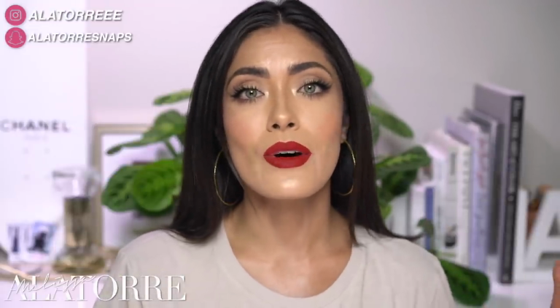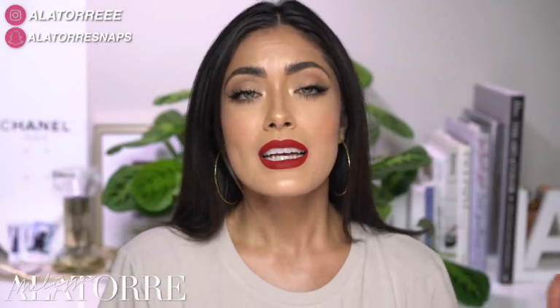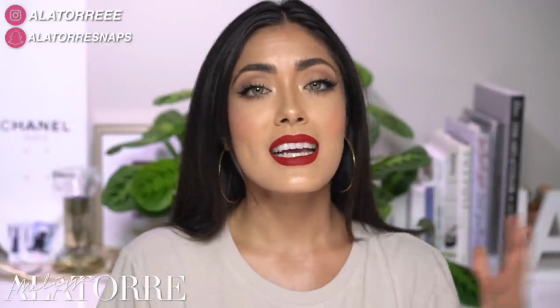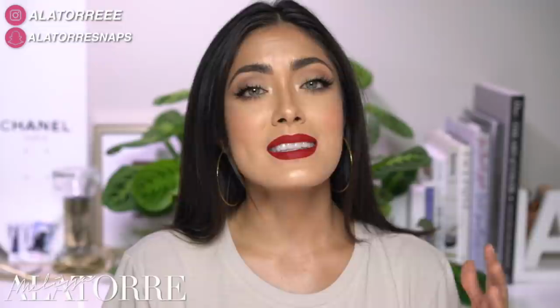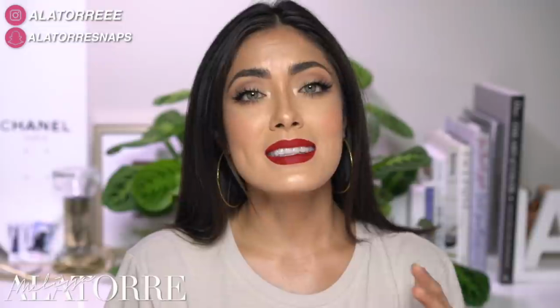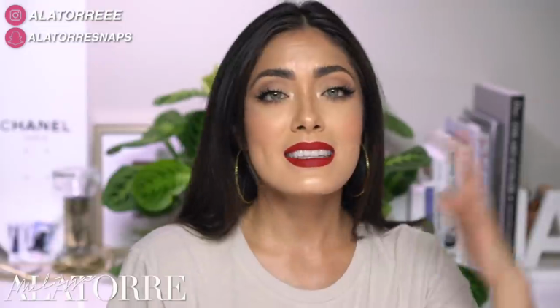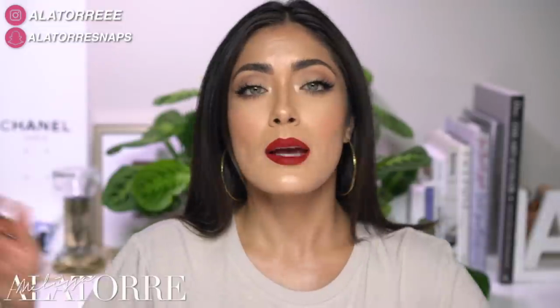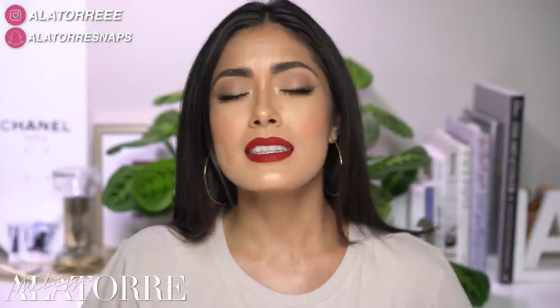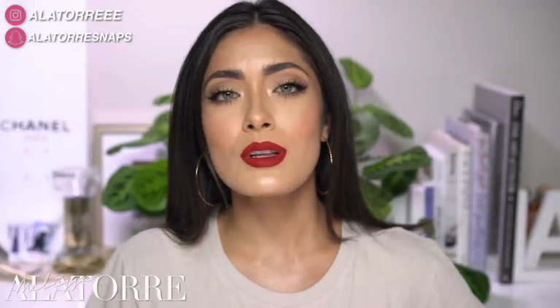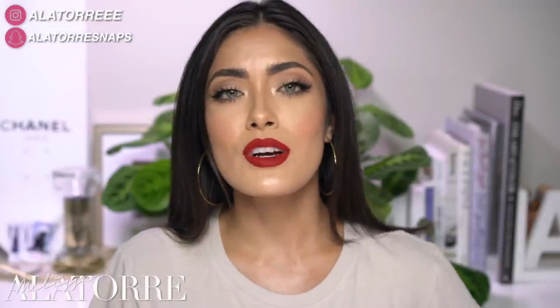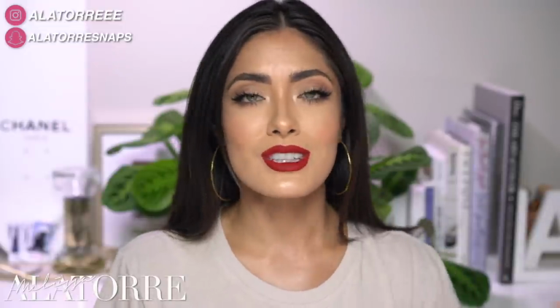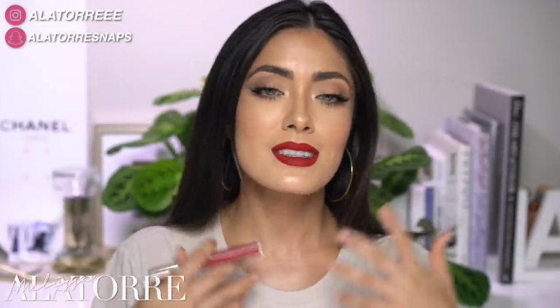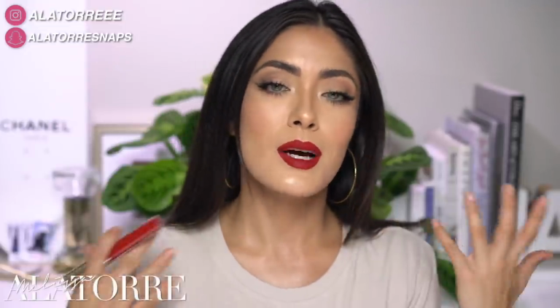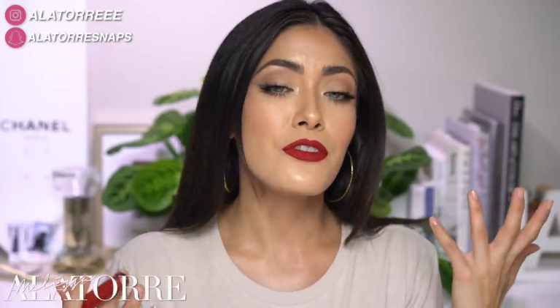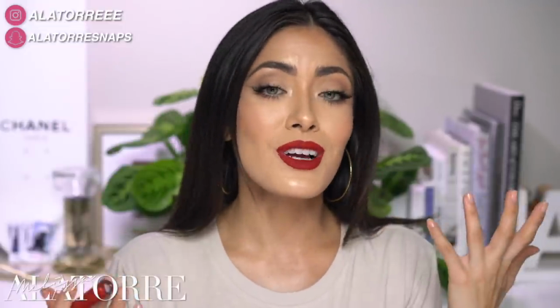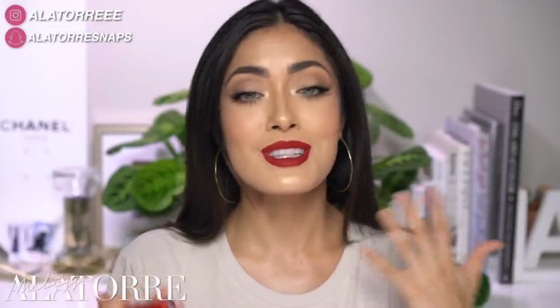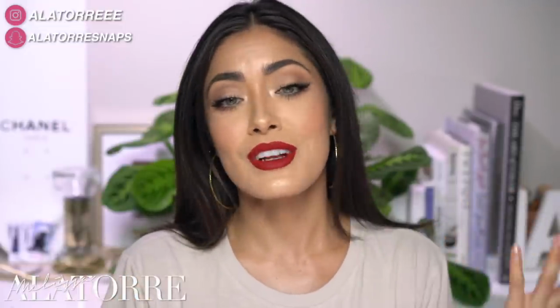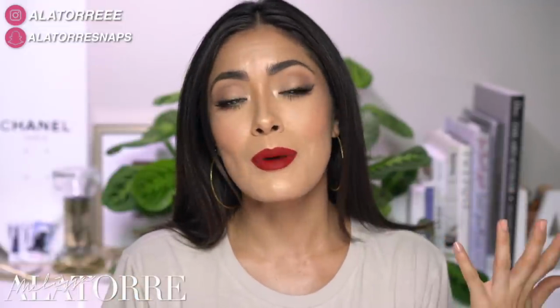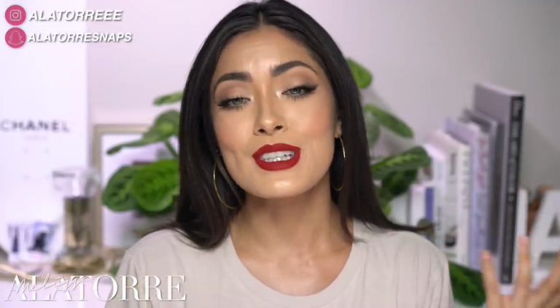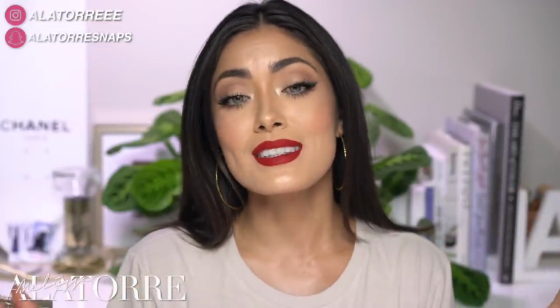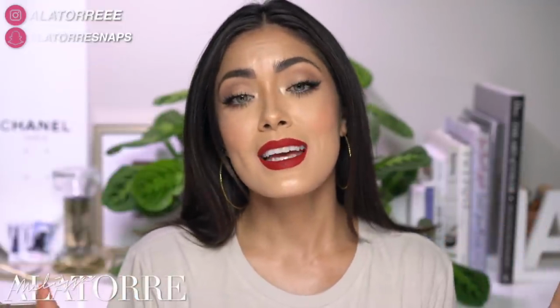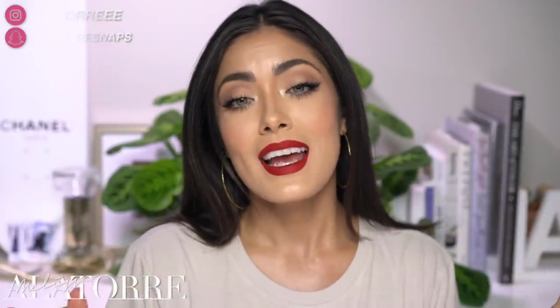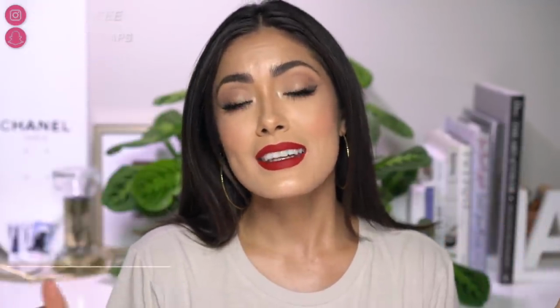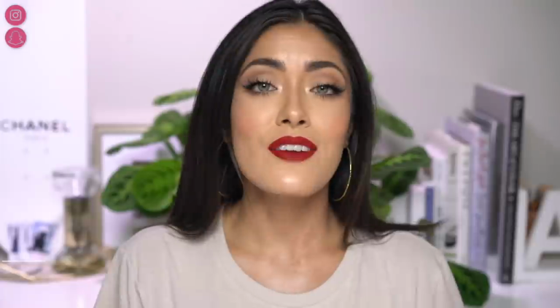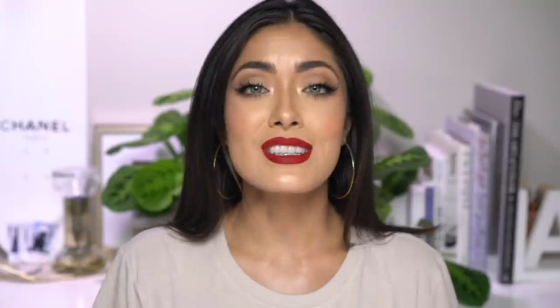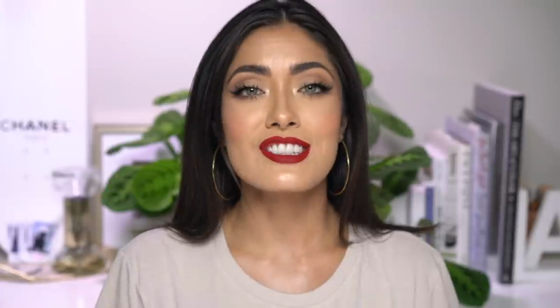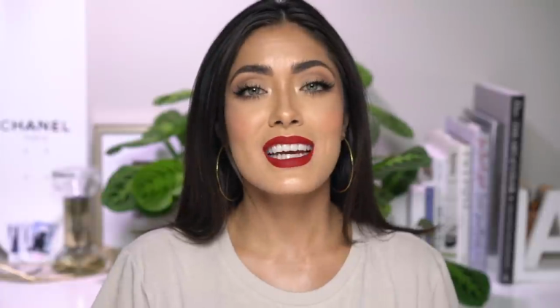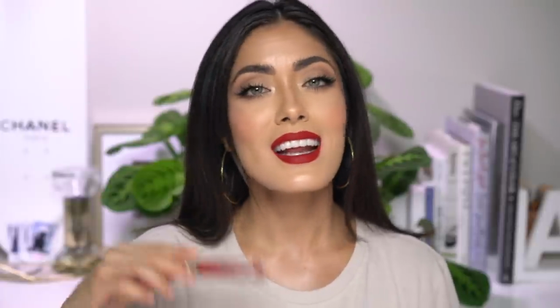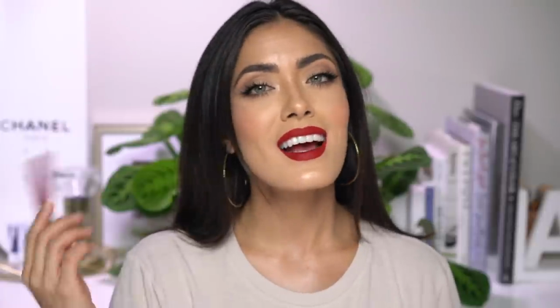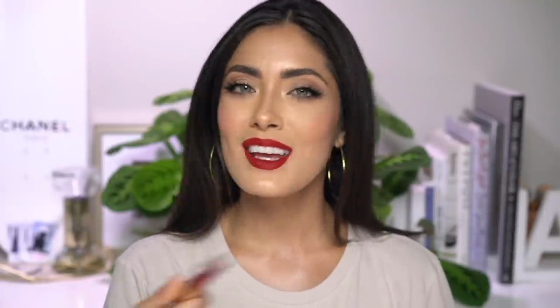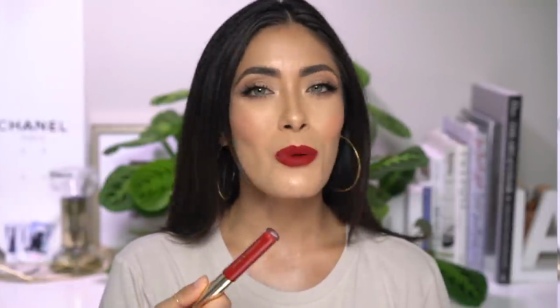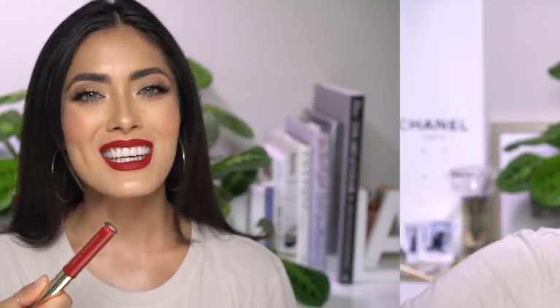So take this as a daytime or nighttime look, or just a beautiful look with different lip options. If you guys are interested, keep on watching.